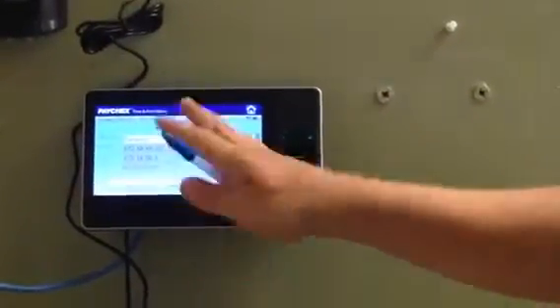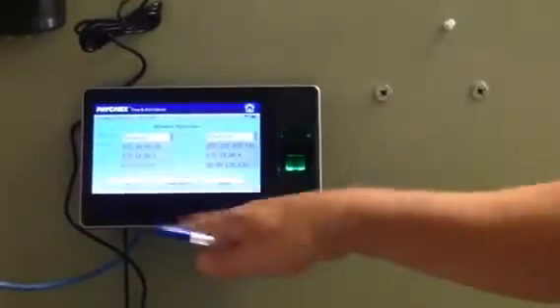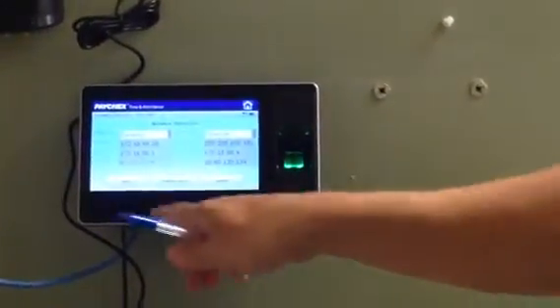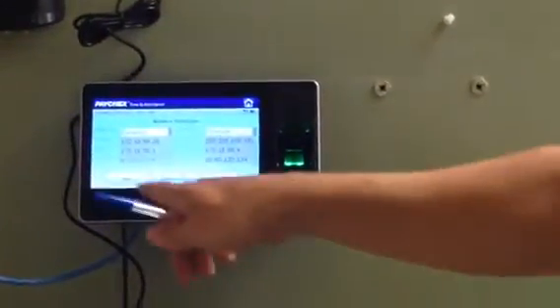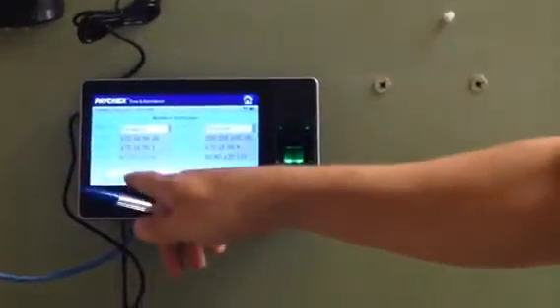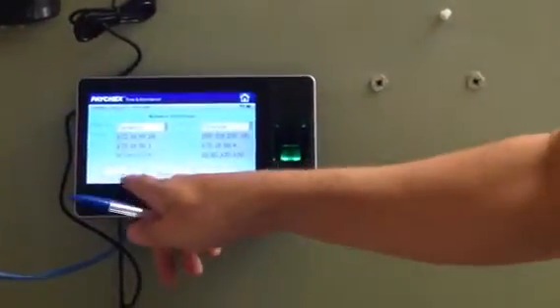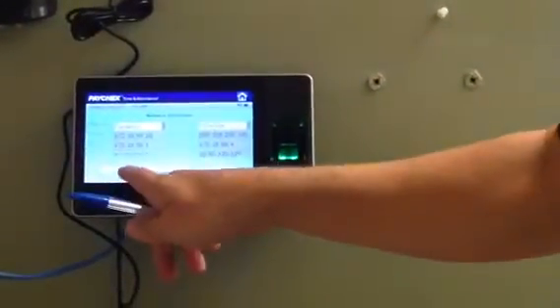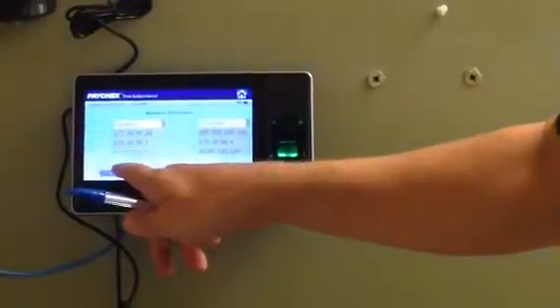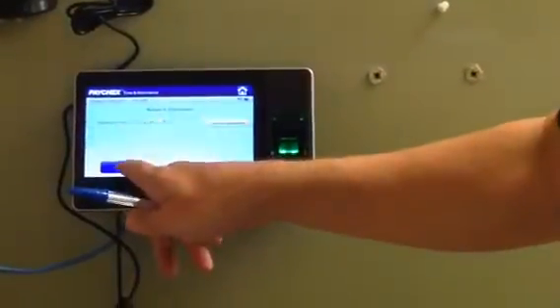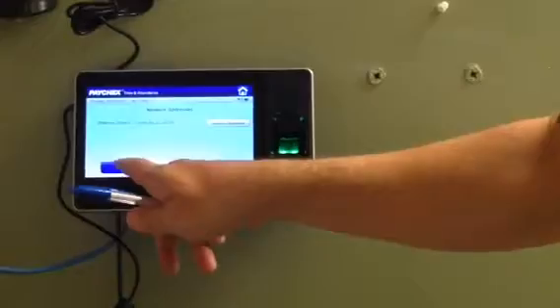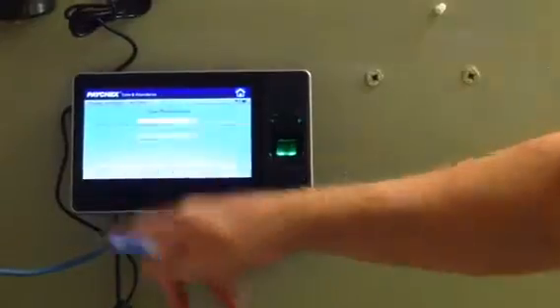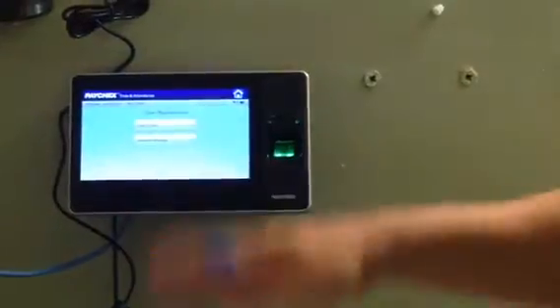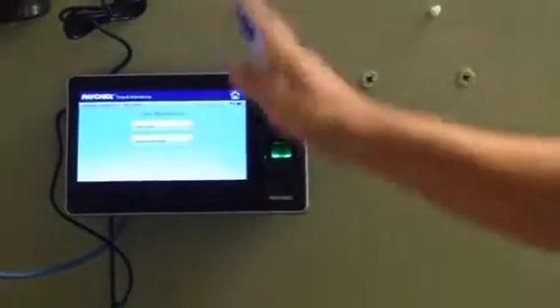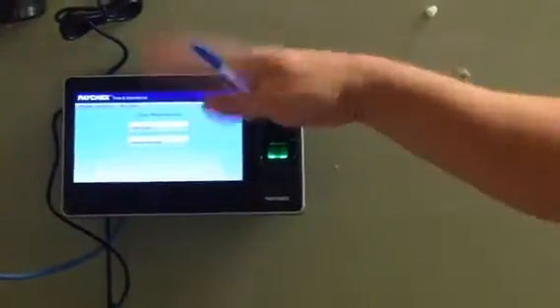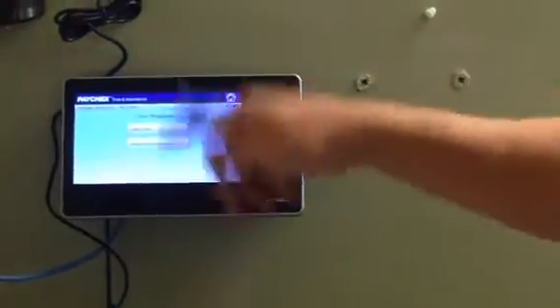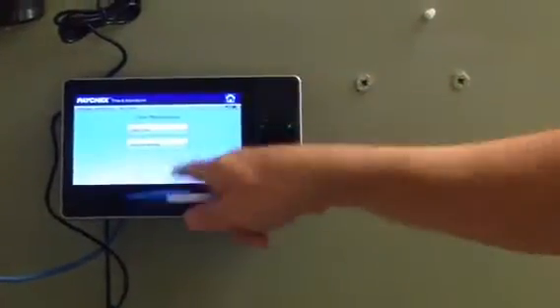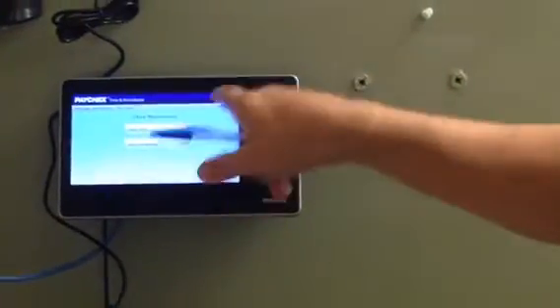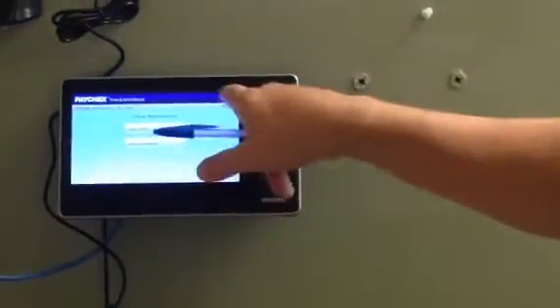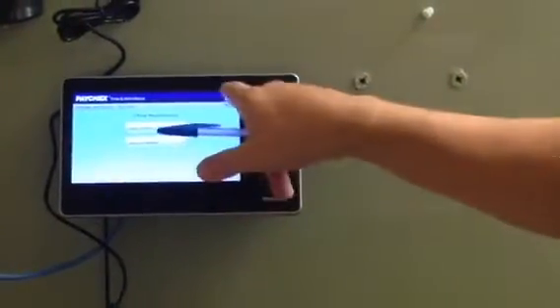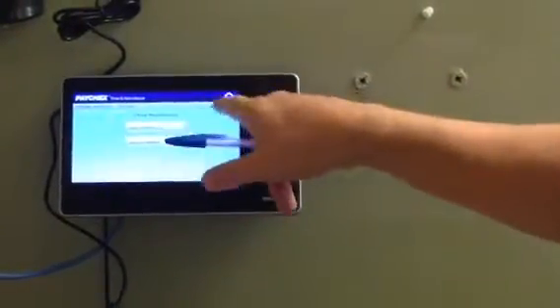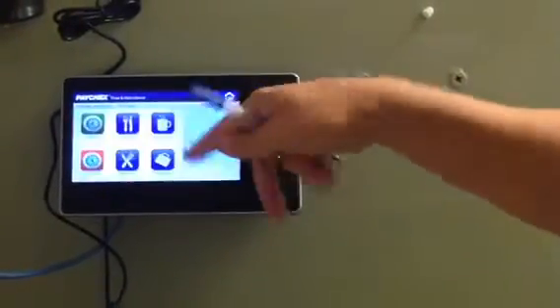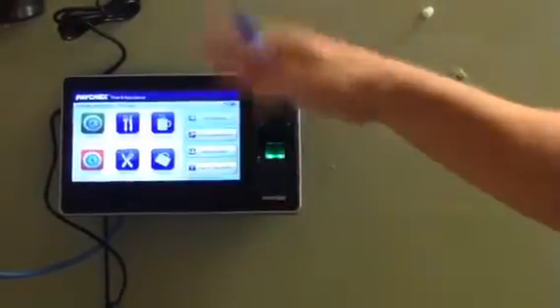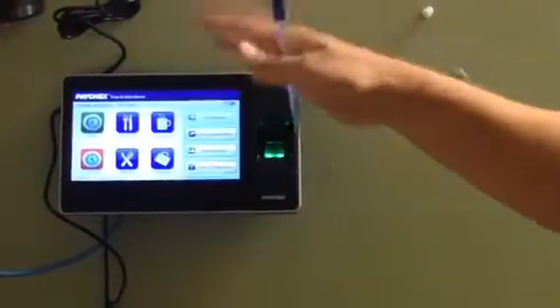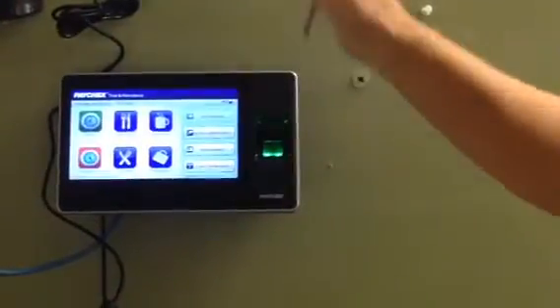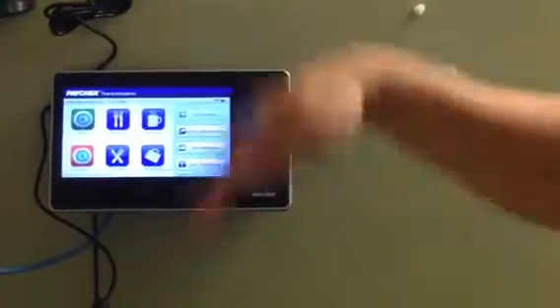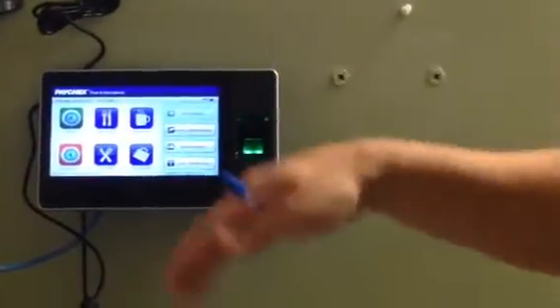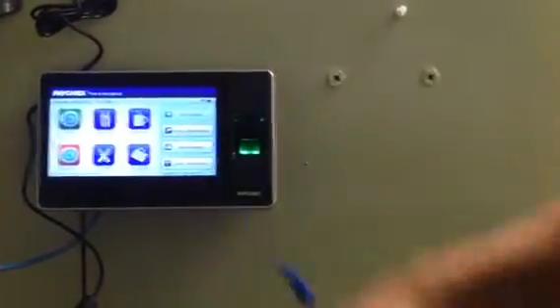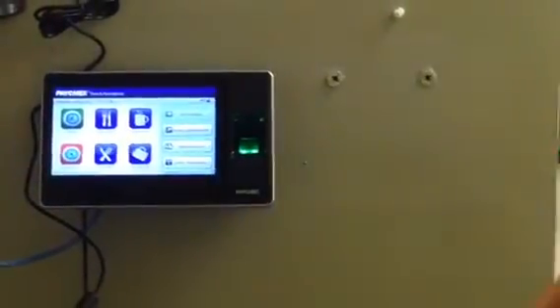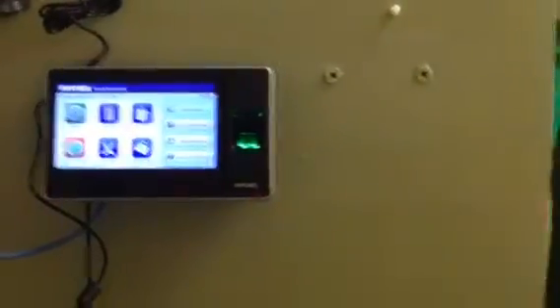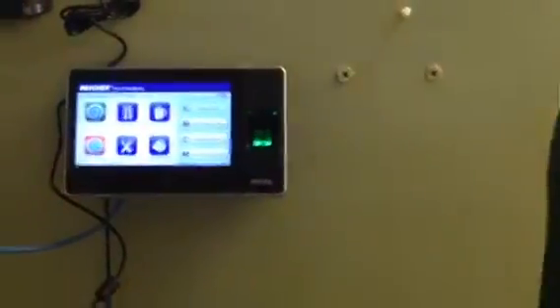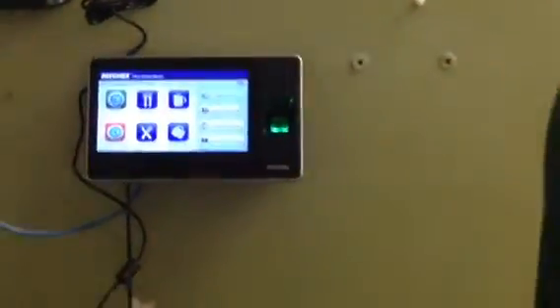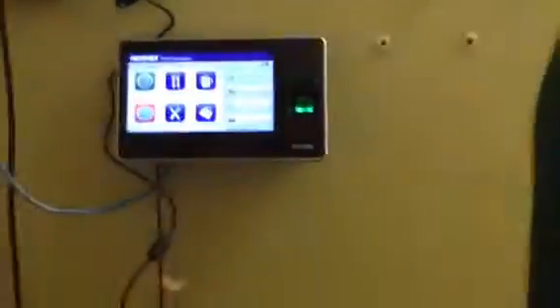Those are the three bits of information you're going to need to program the new clock — that's all you need out of that. So you can close that menu. Leave the old time clock up and running because we're still using it for a bit longer.